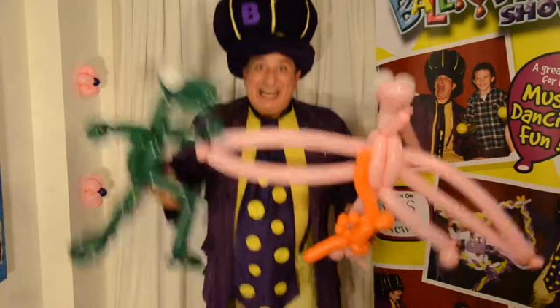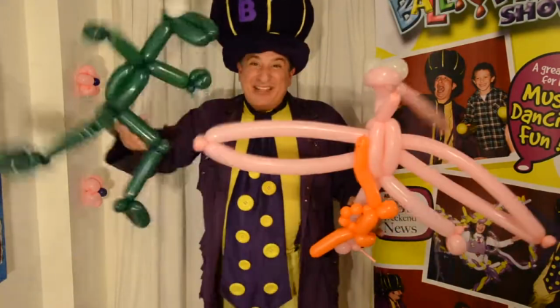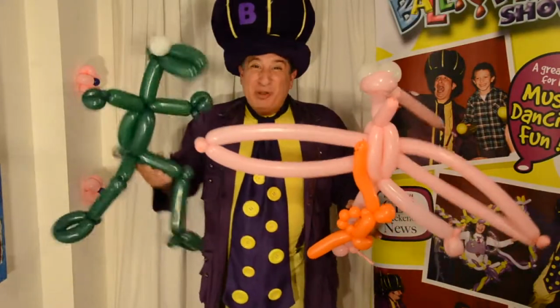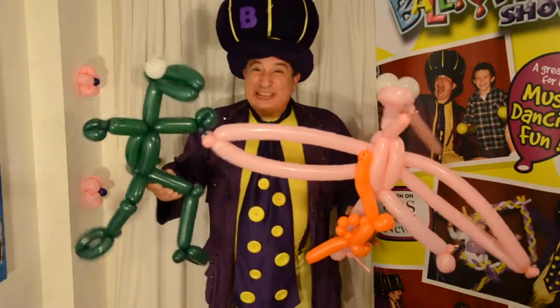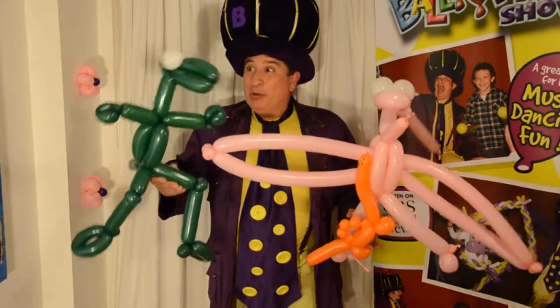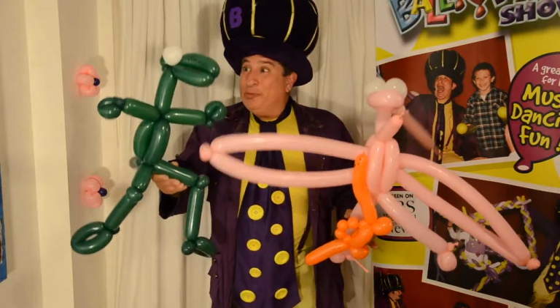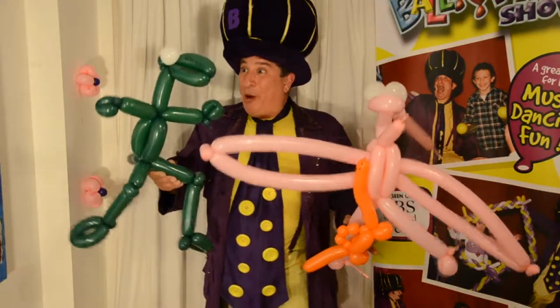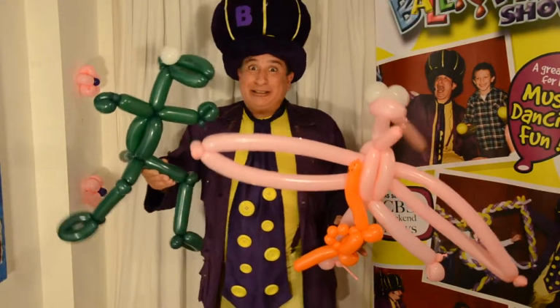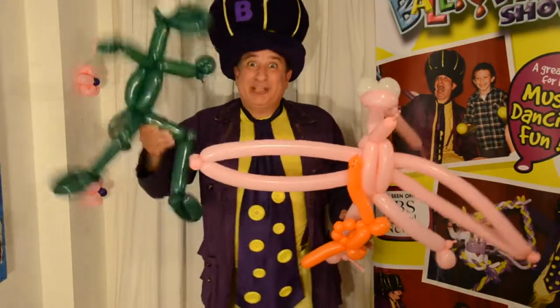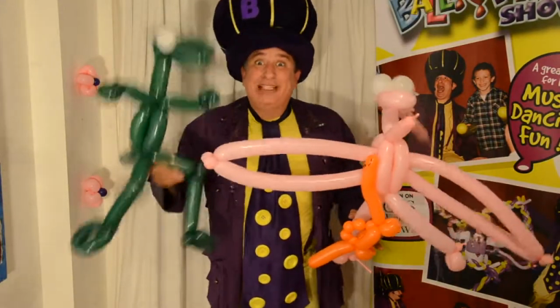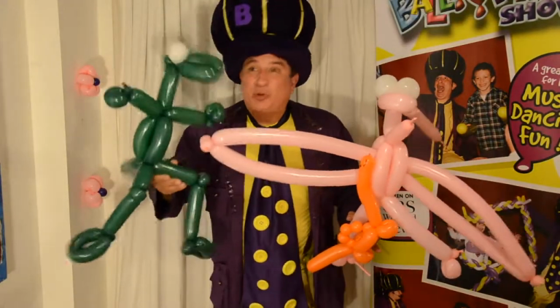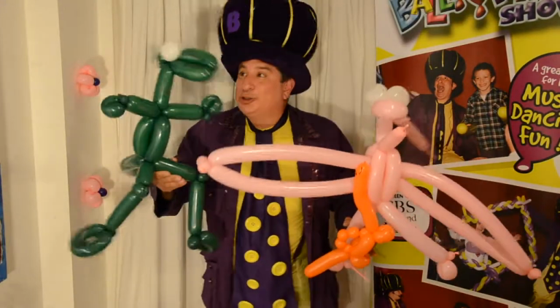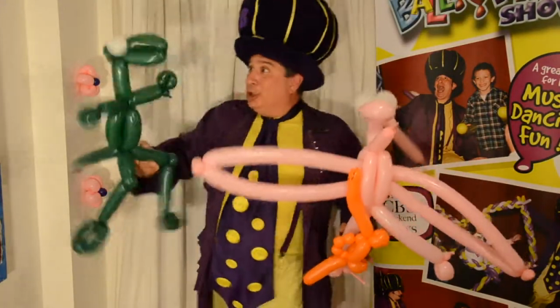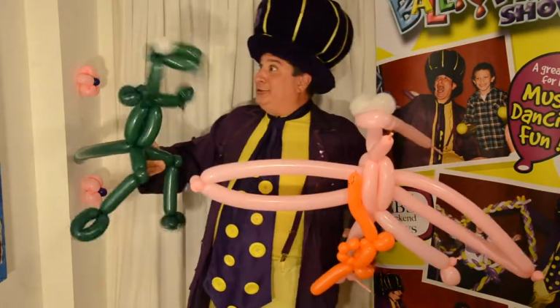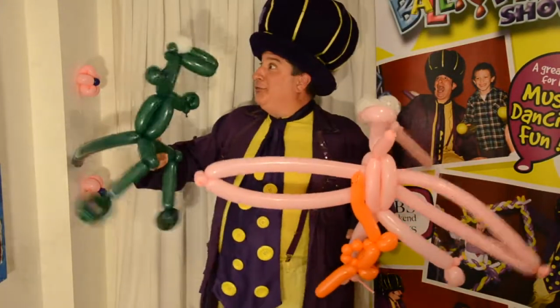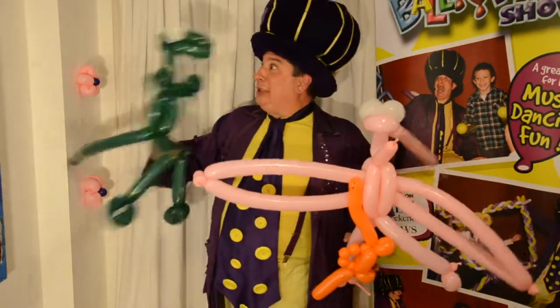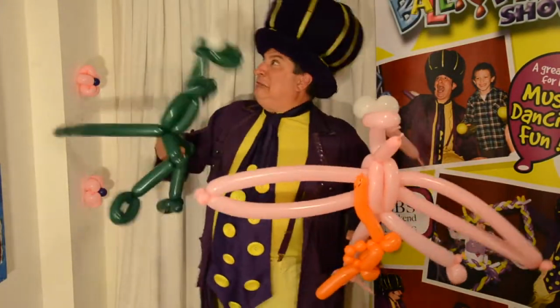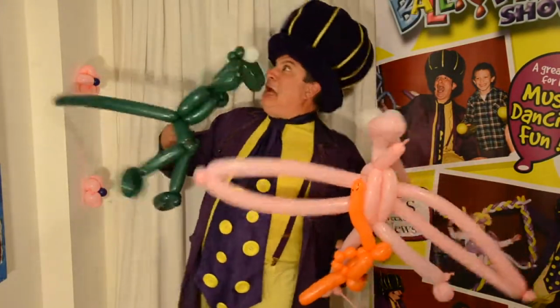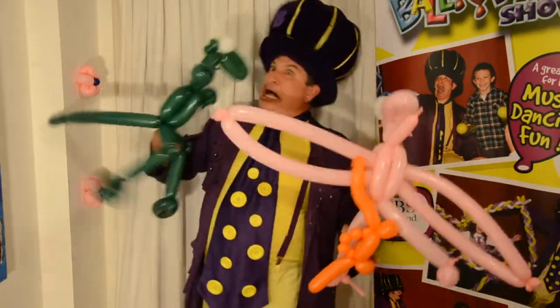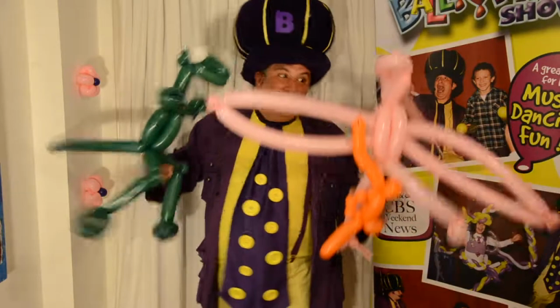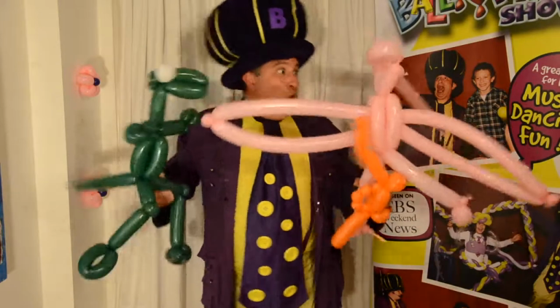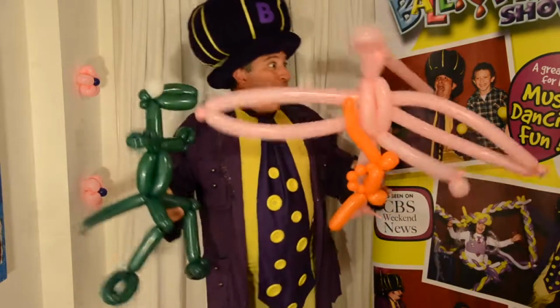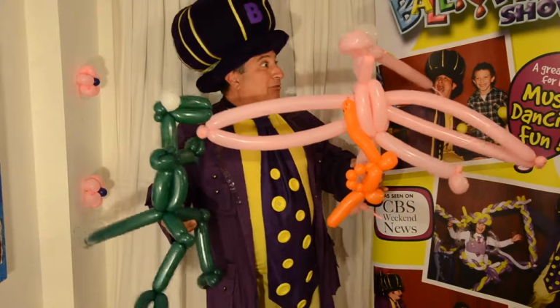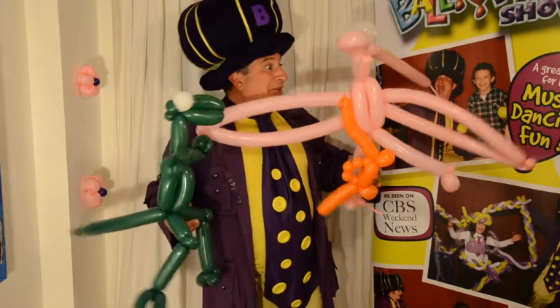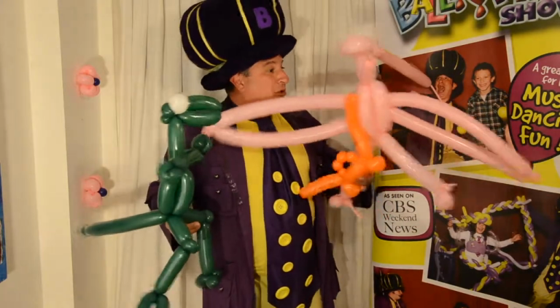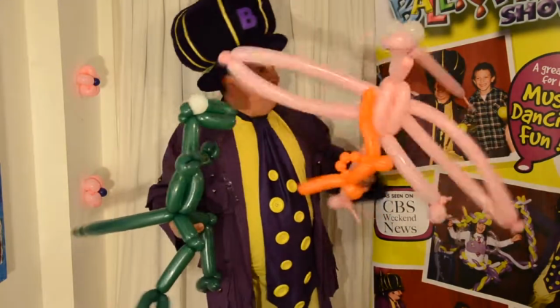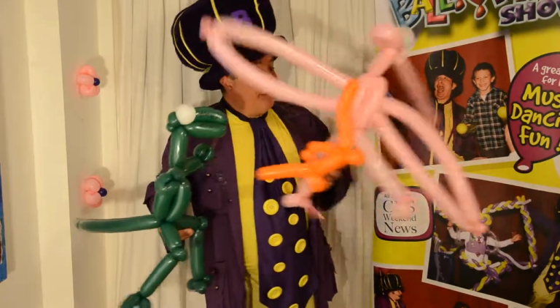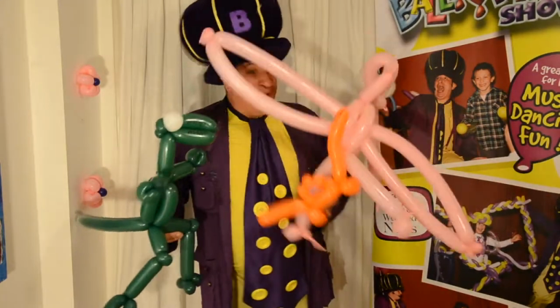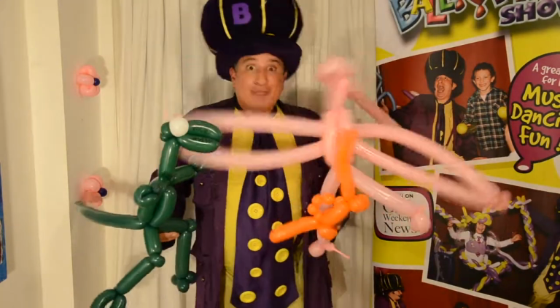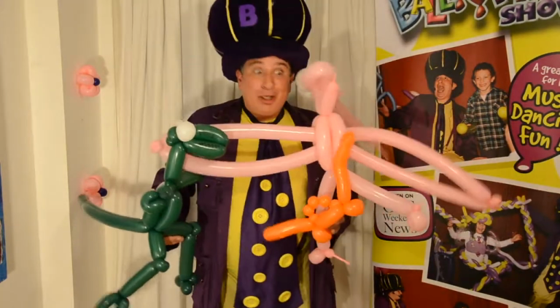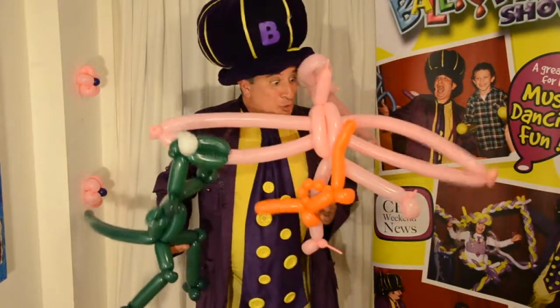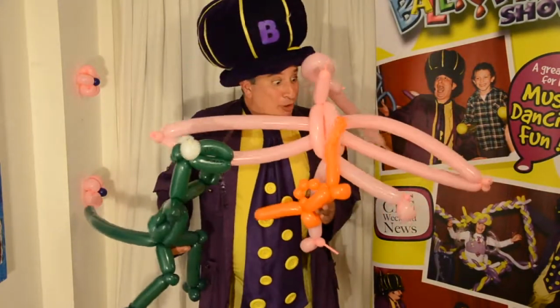Today in this balloon set, we're going to make awesome dinosaurs — like a T-Rex, a pterodactyl, and a baby brachiosaurus.